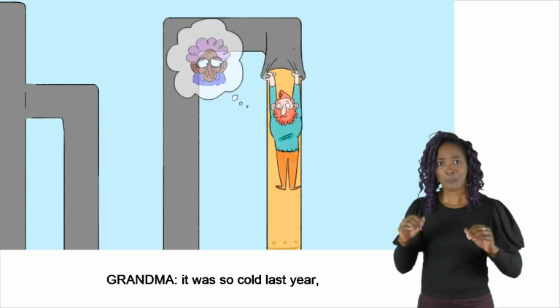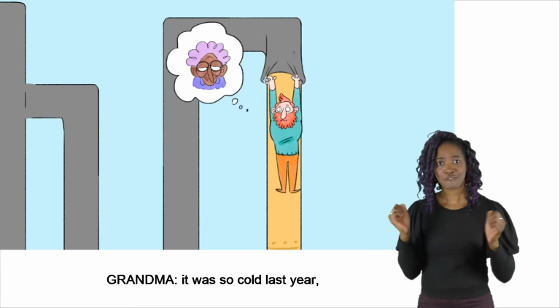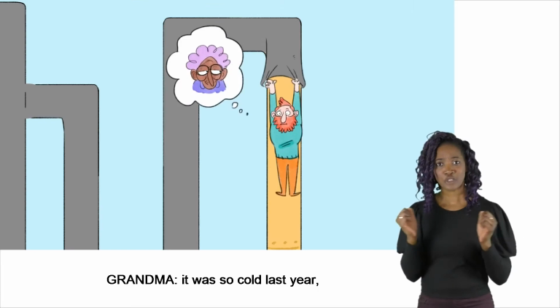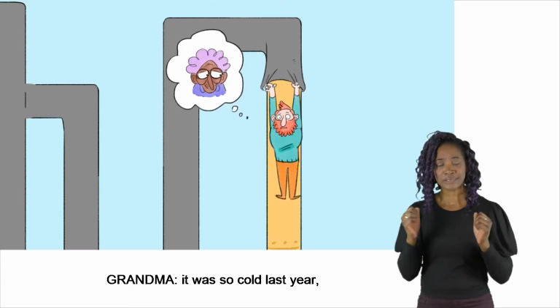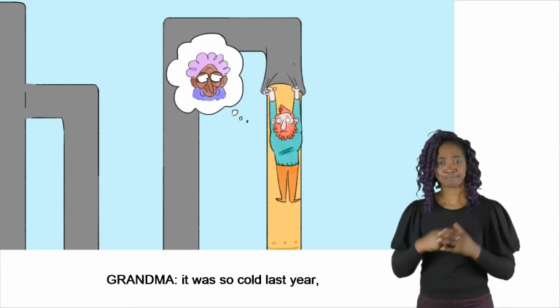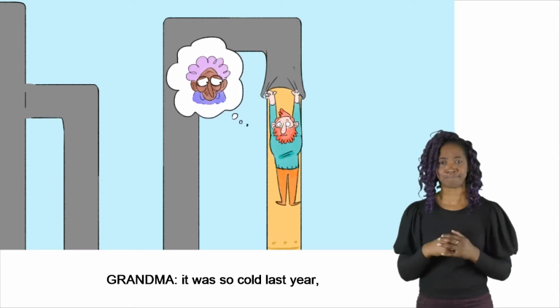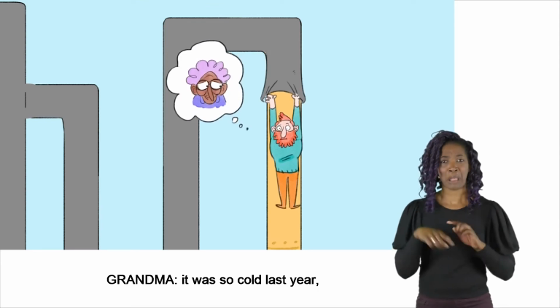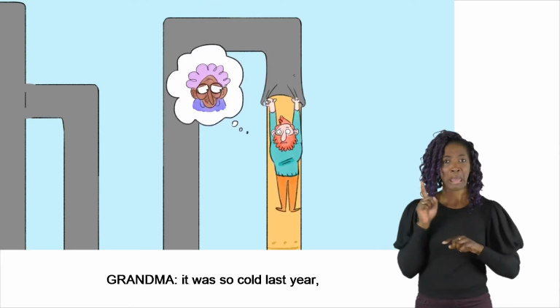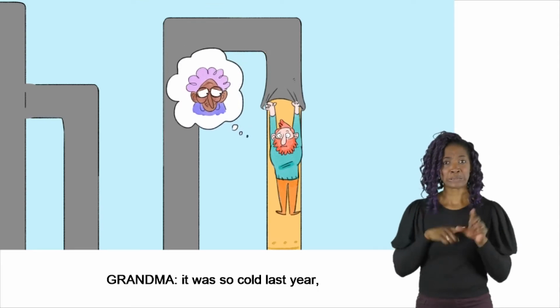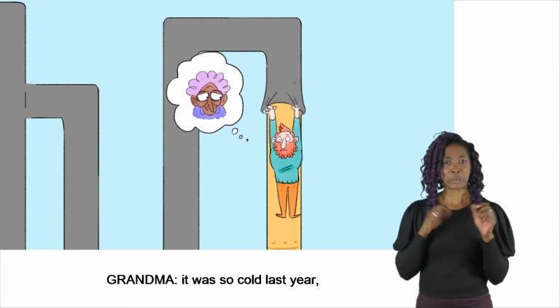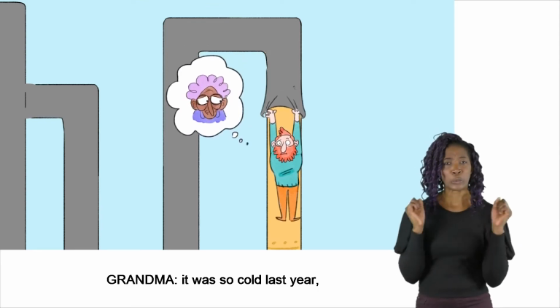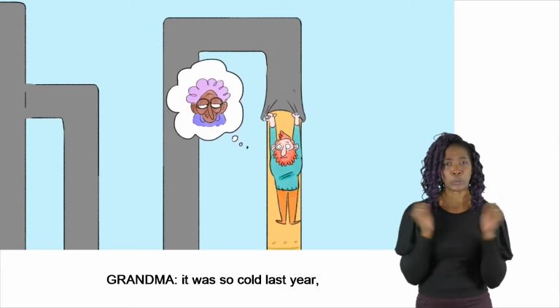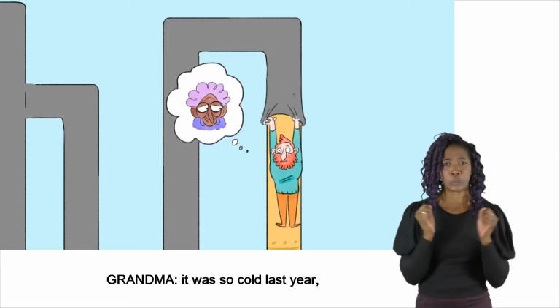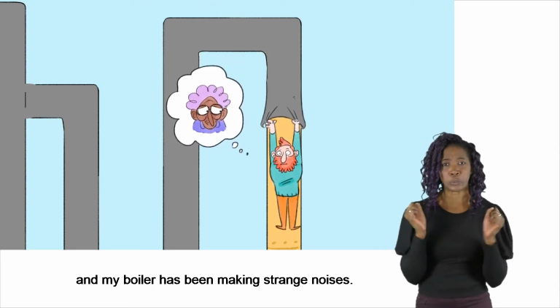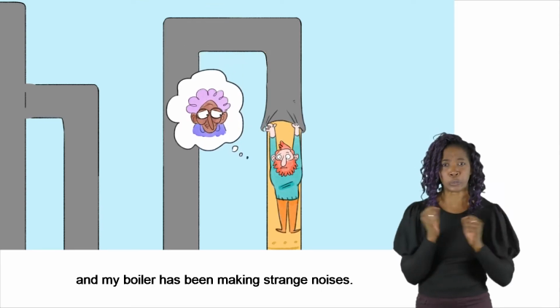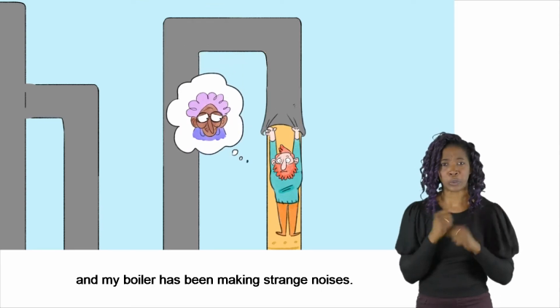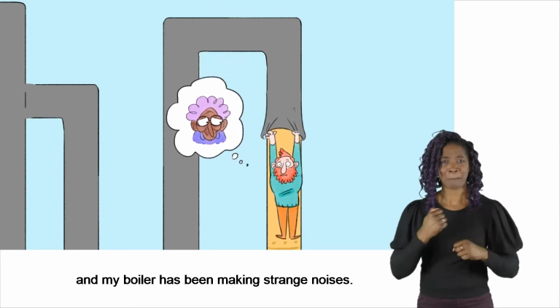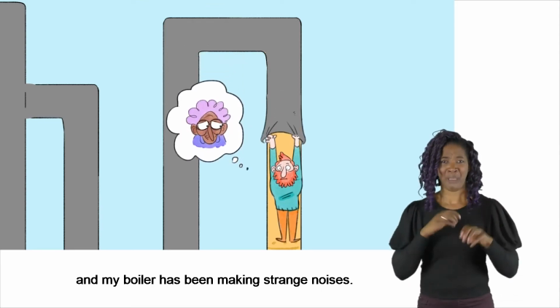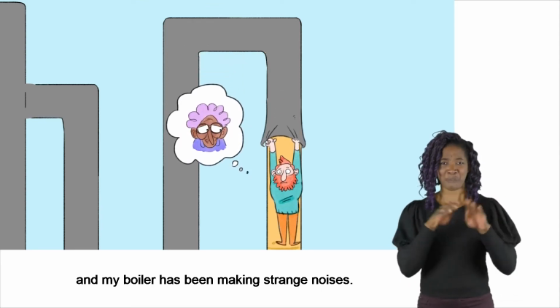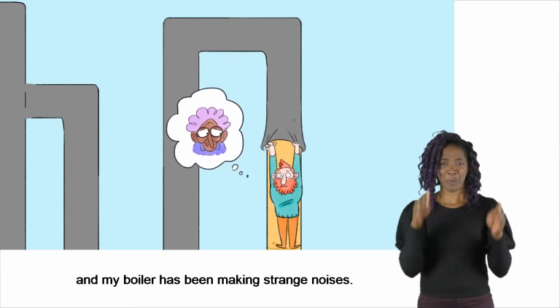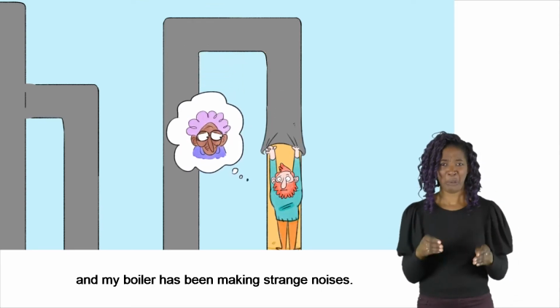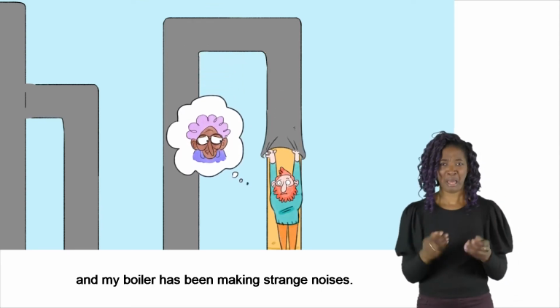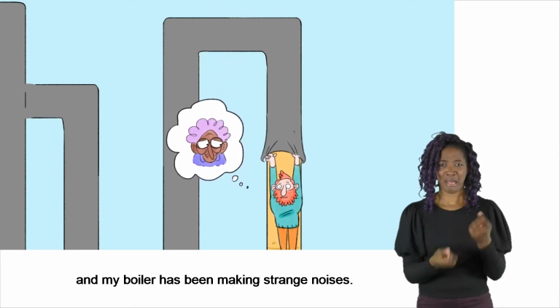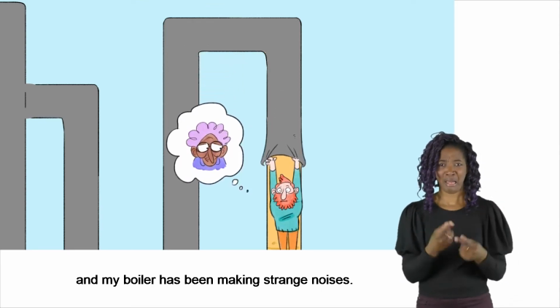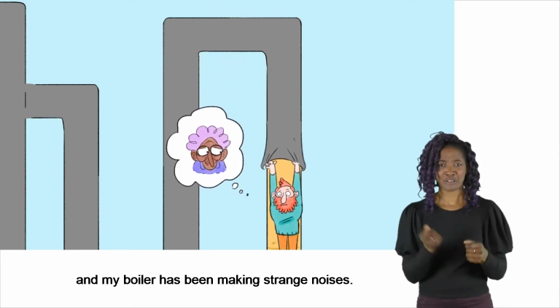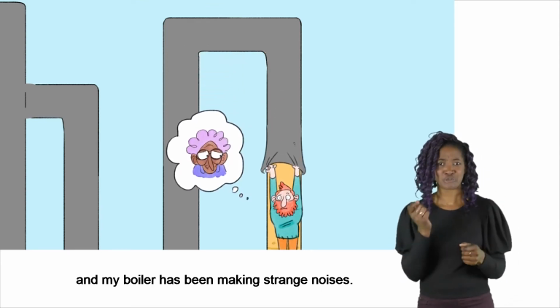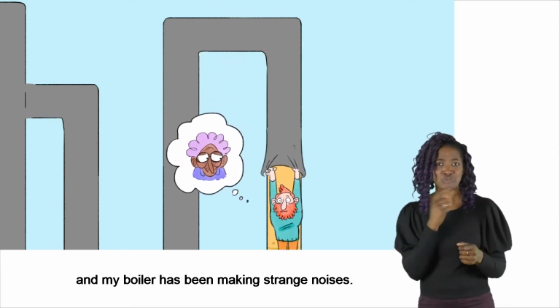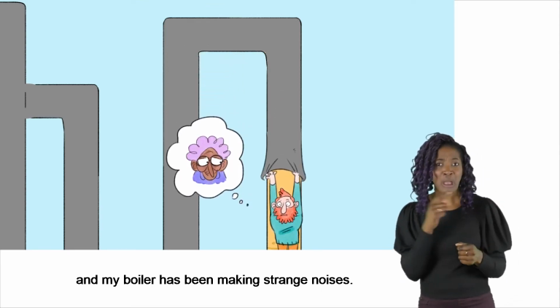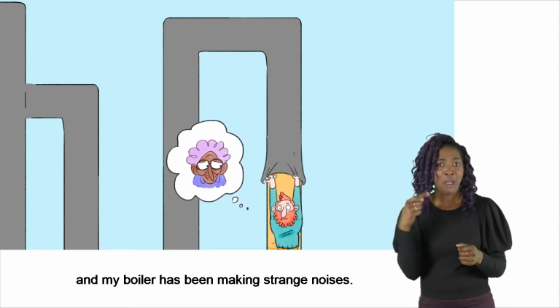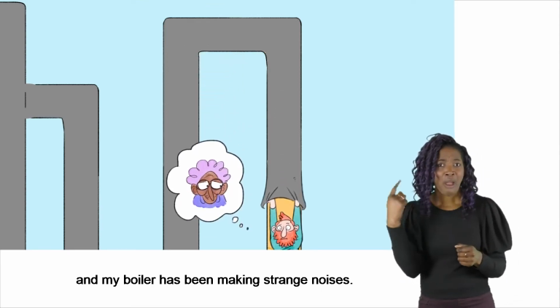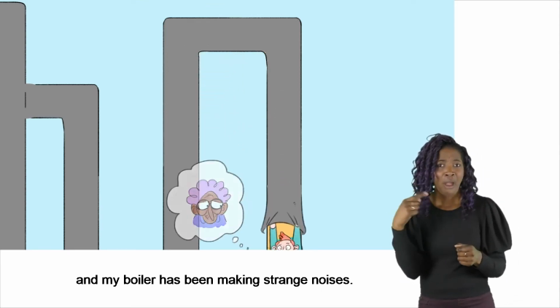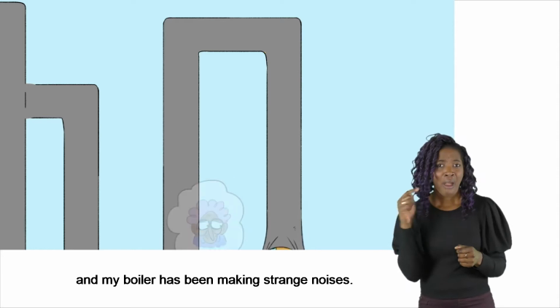It was so cold last year and my boiler has been making strange noises.